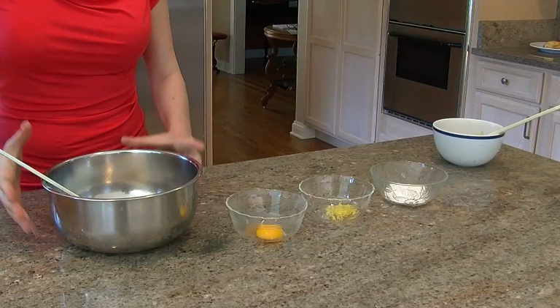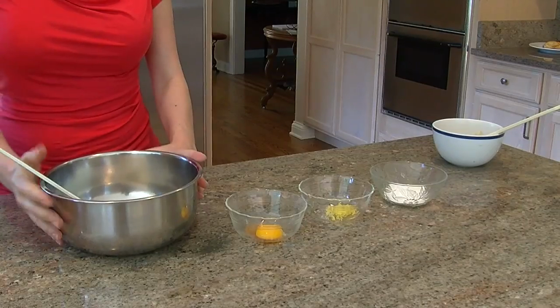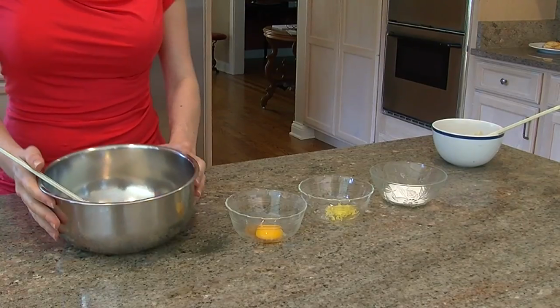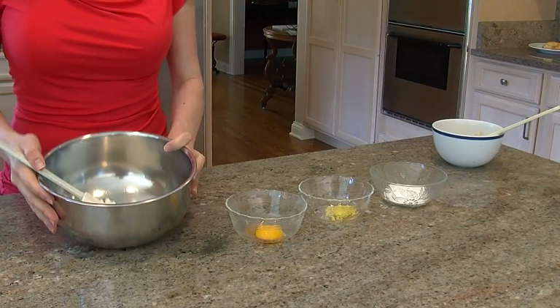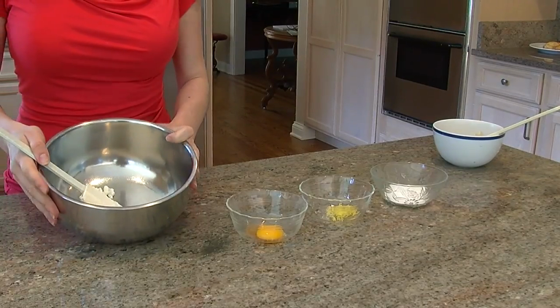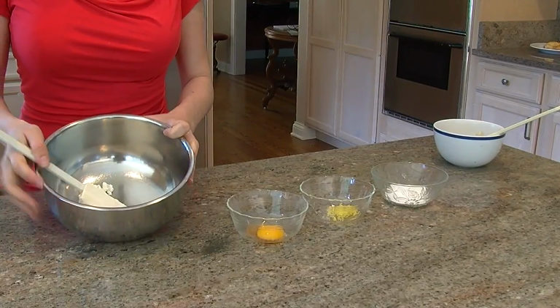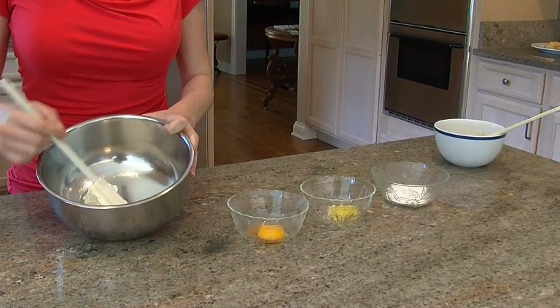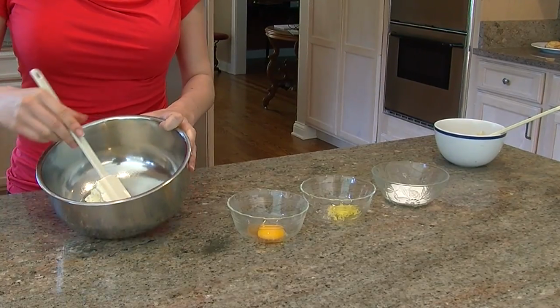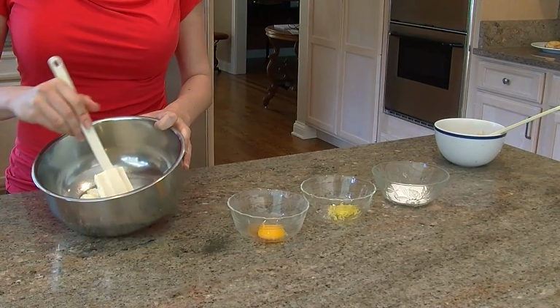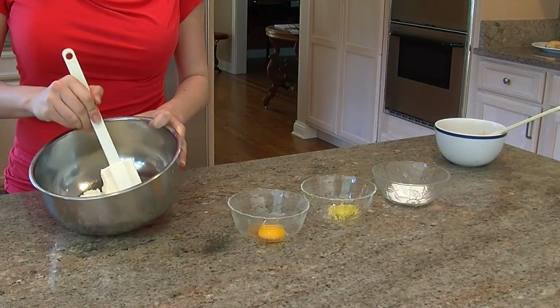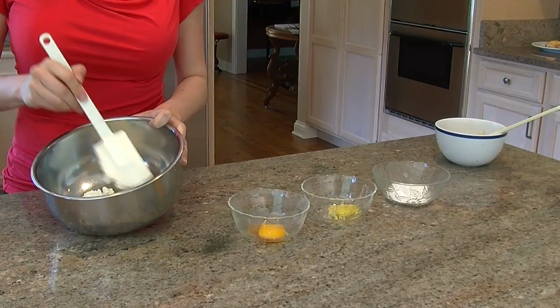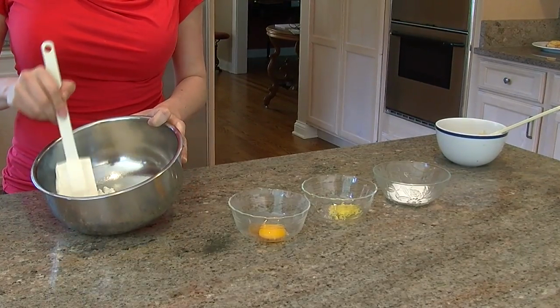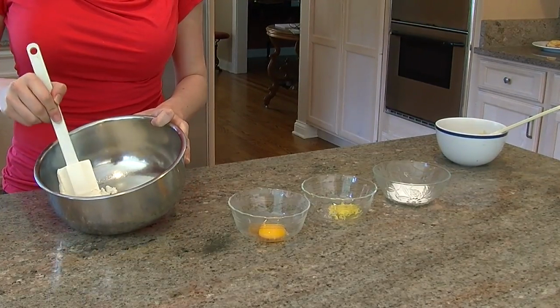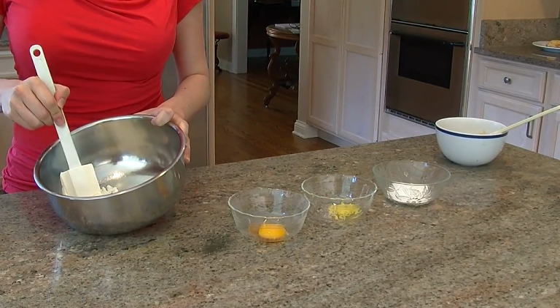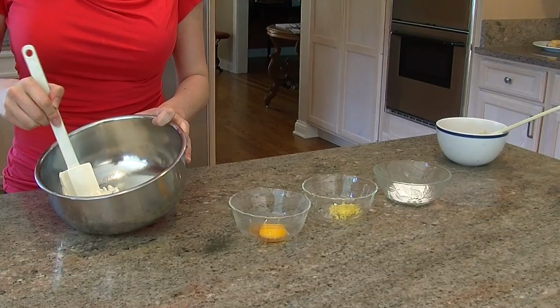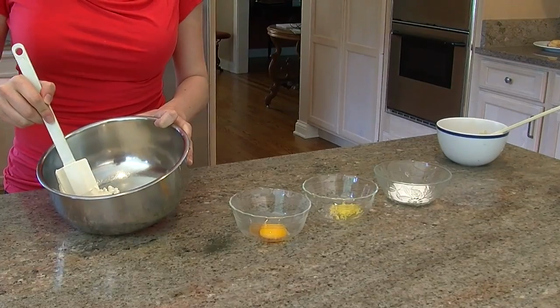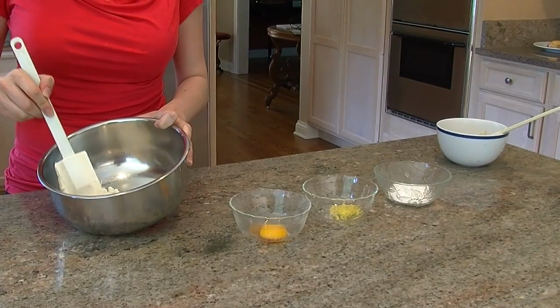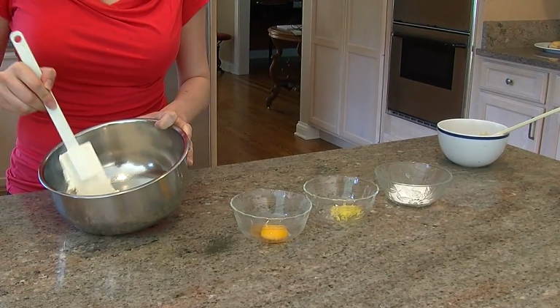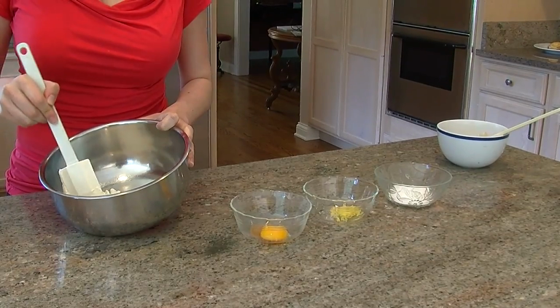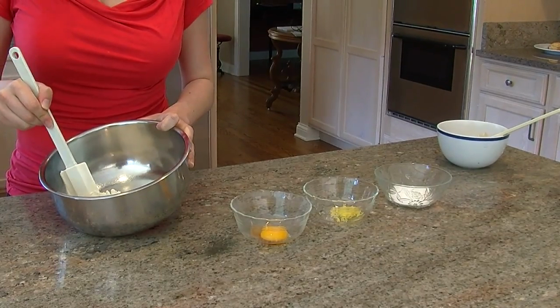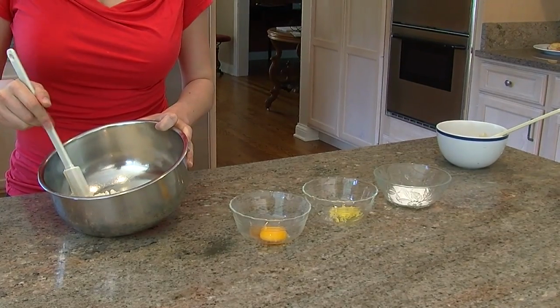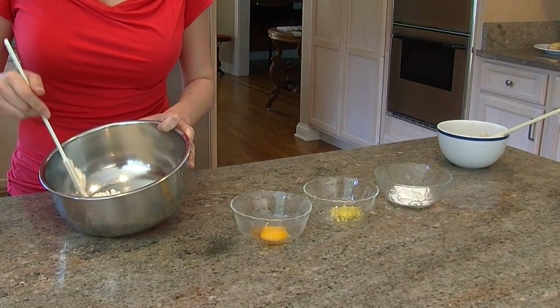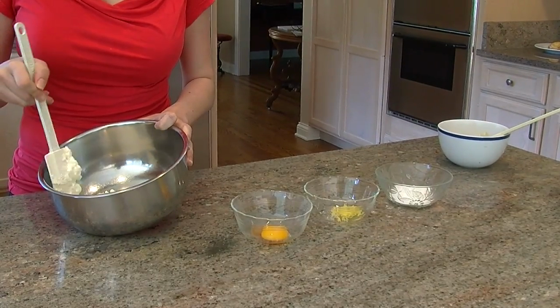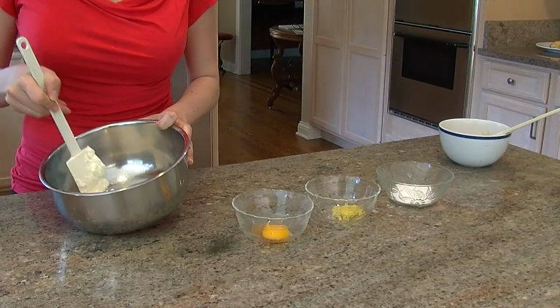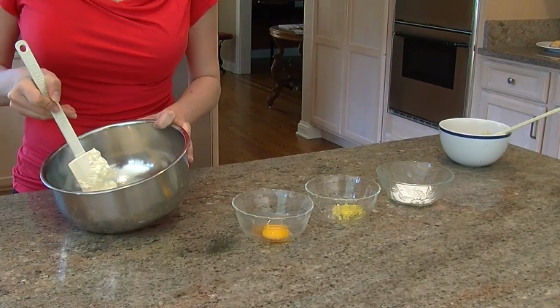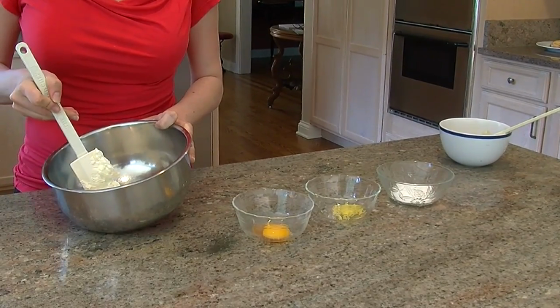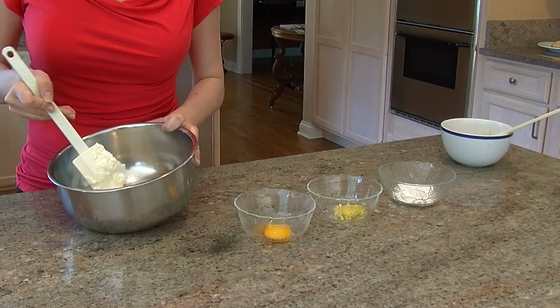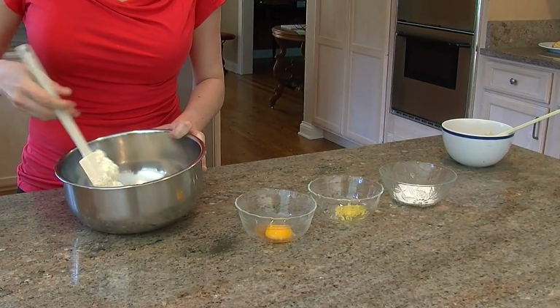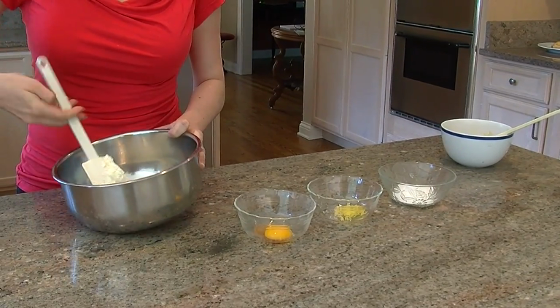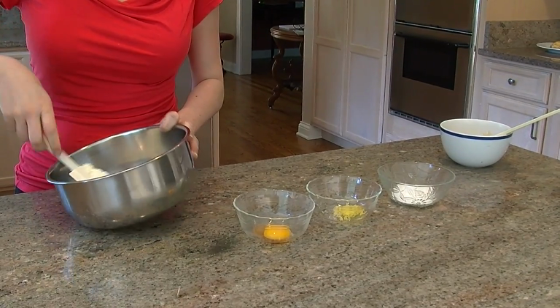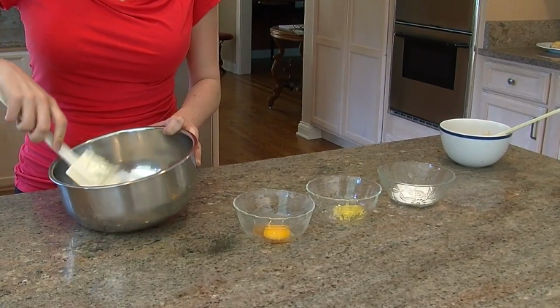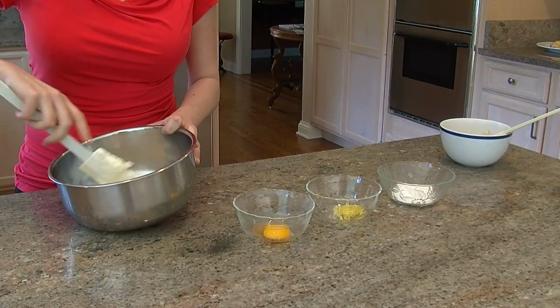First, what we have here is four ounces of cream cheese — it's about a half a pack — and a tablespoon of ricotta cheese.